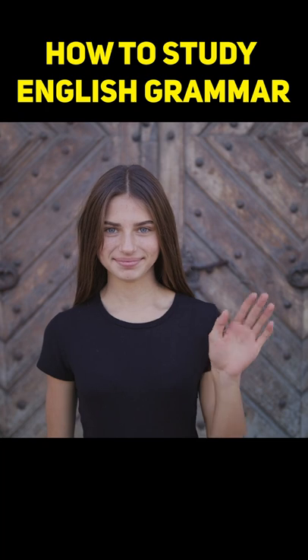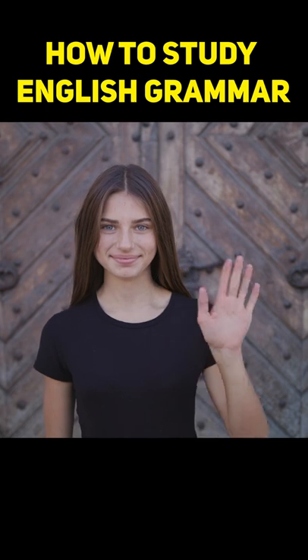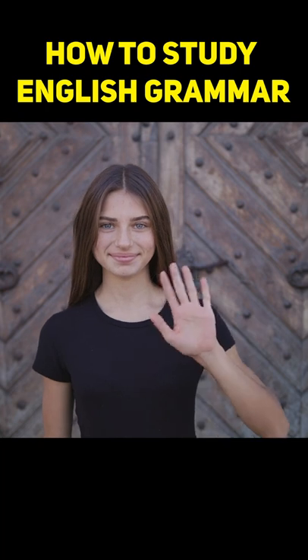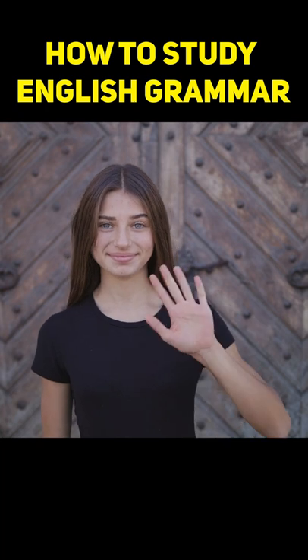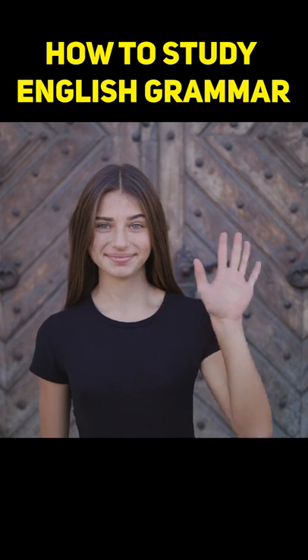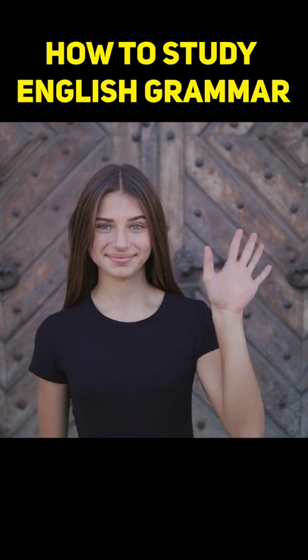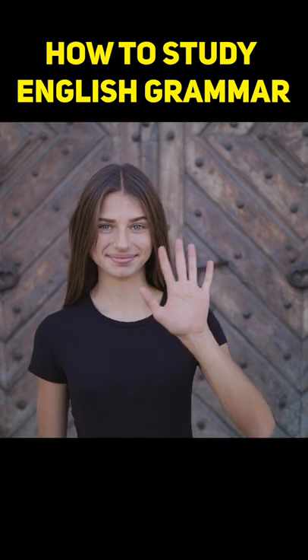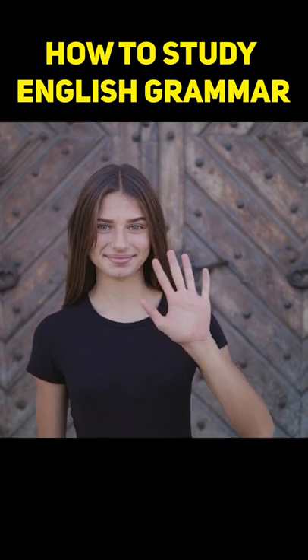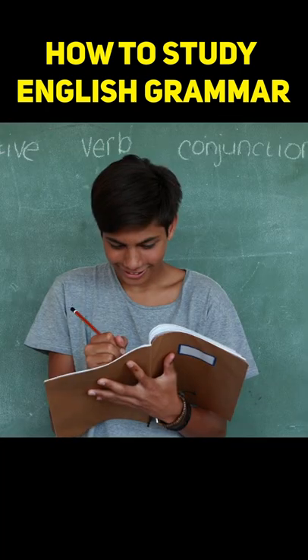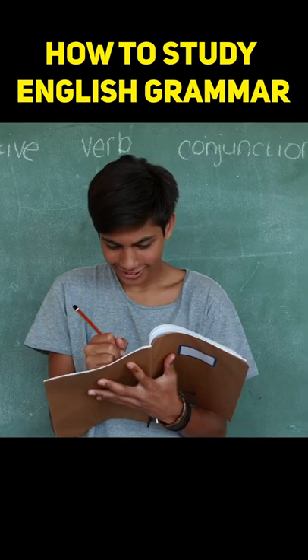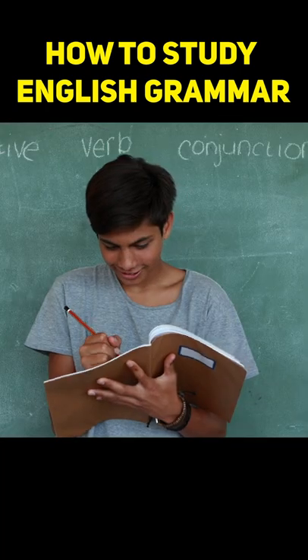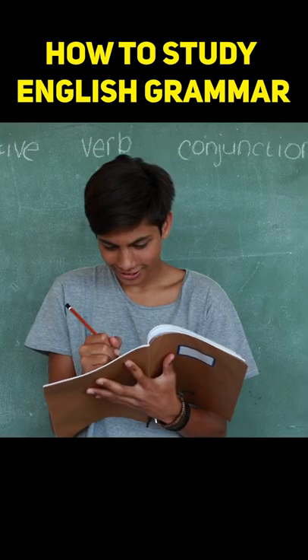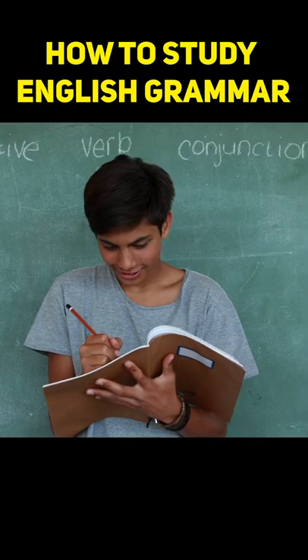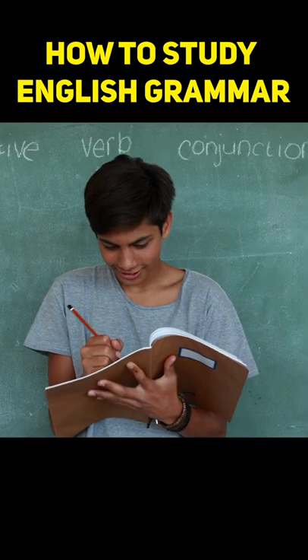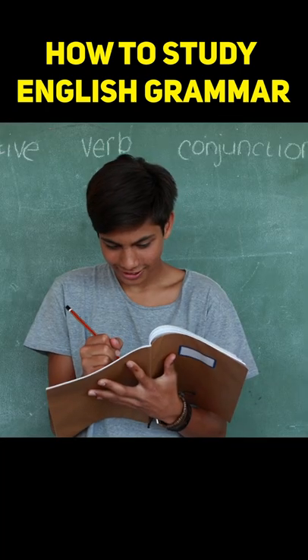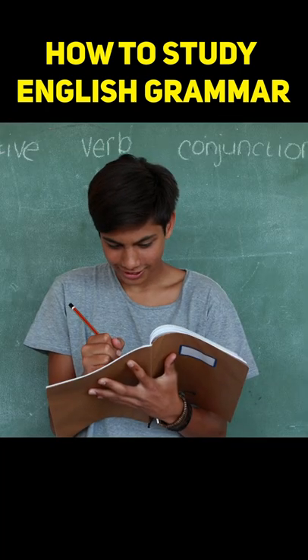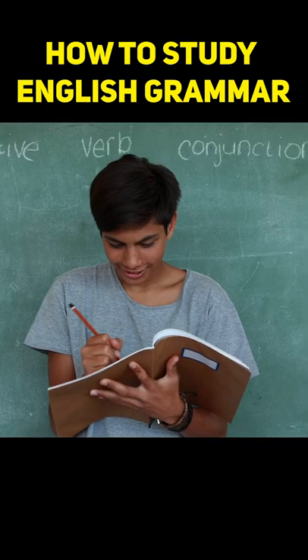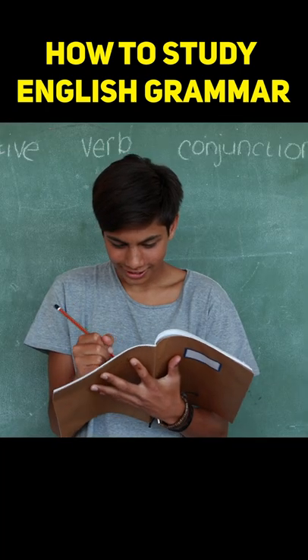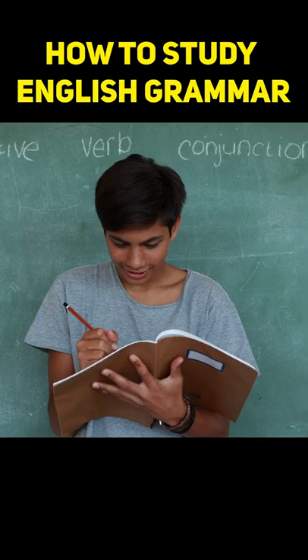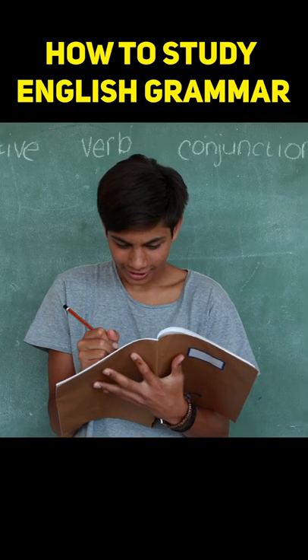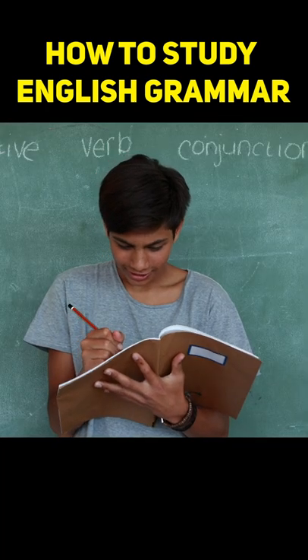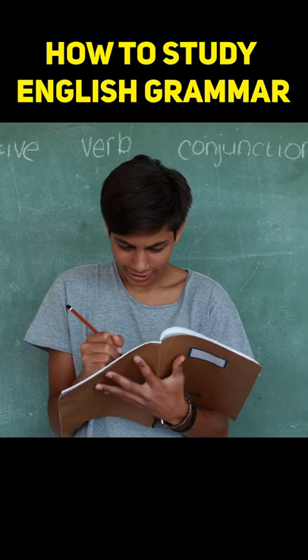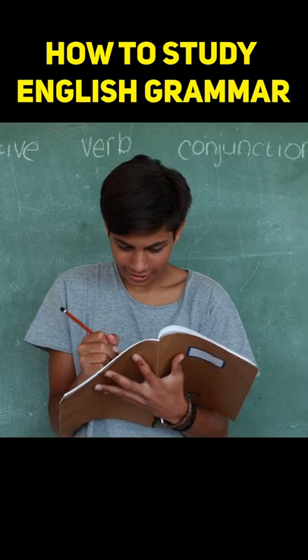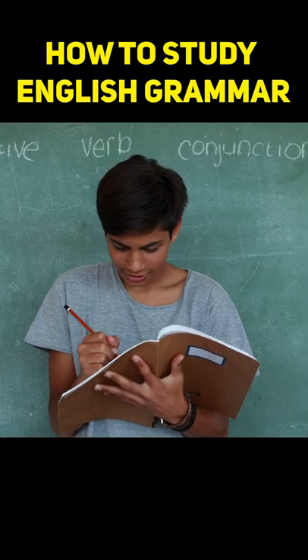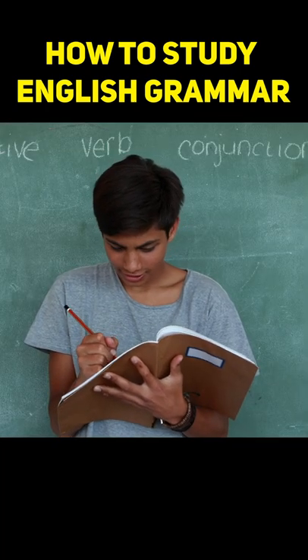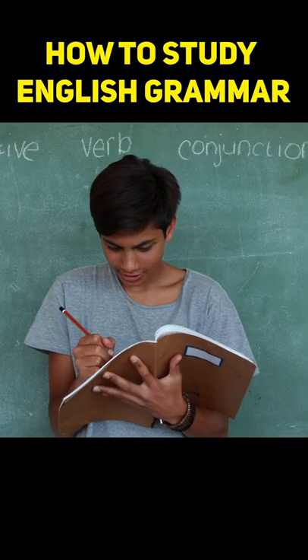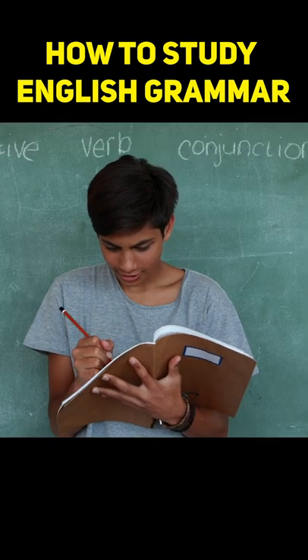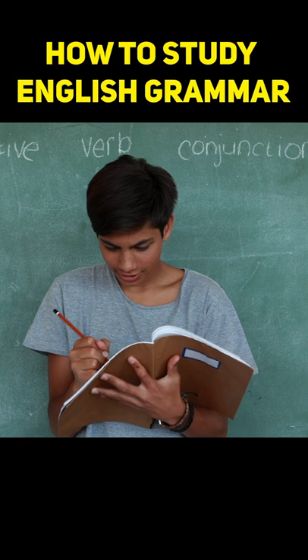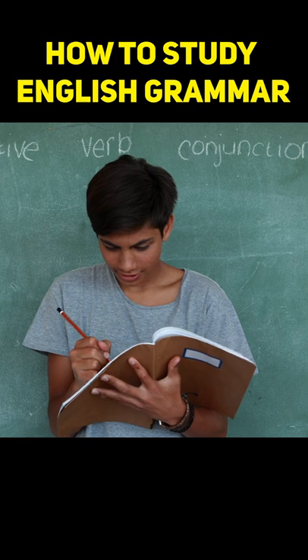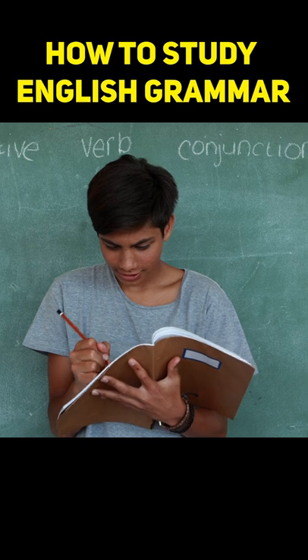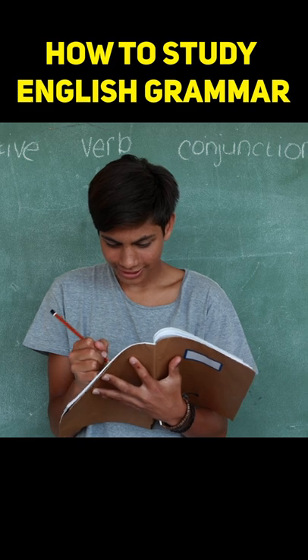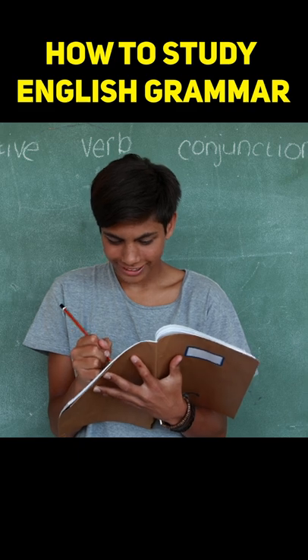Hi everyone, in this video we will share the best techniques that will help you to study English grammar efficiently.